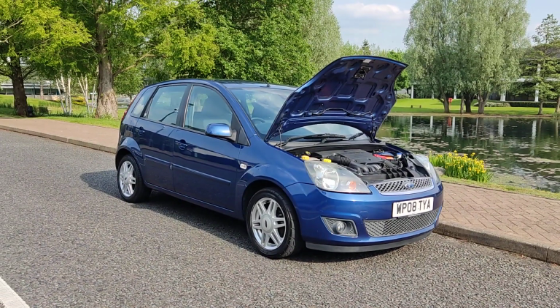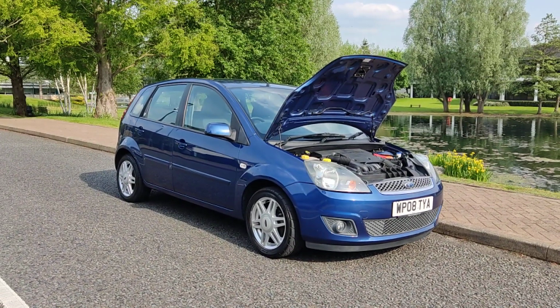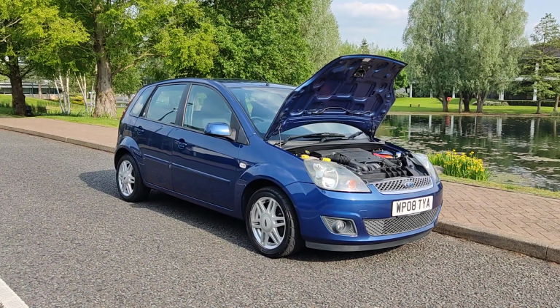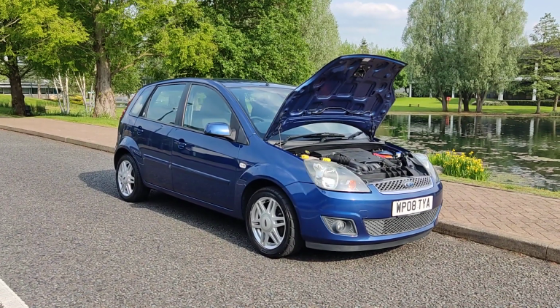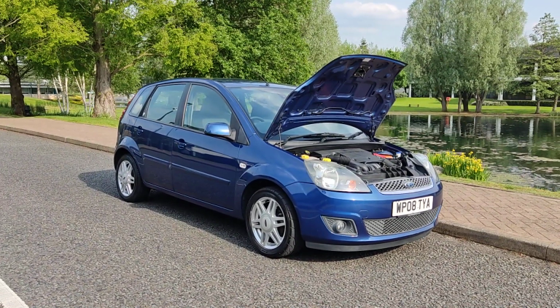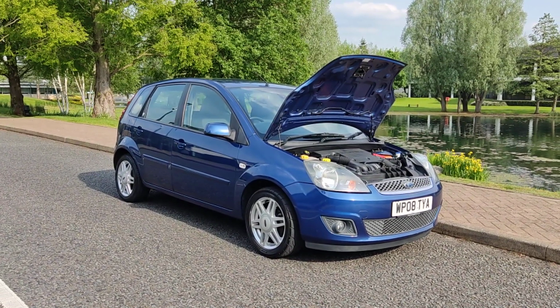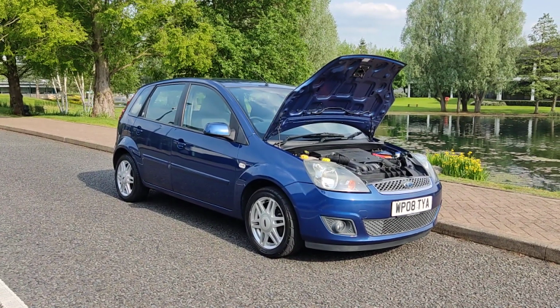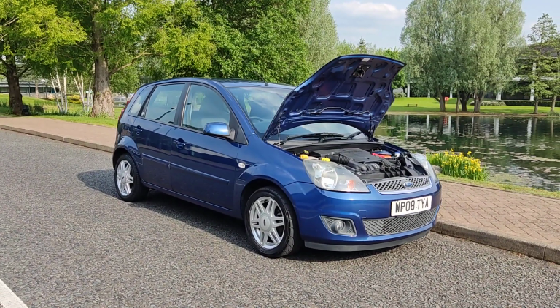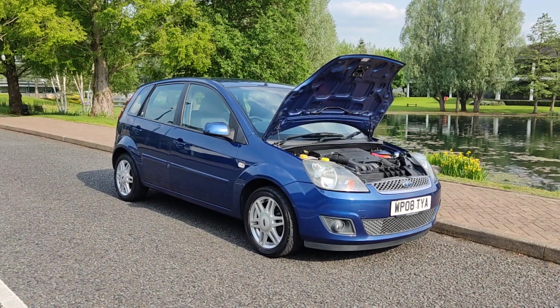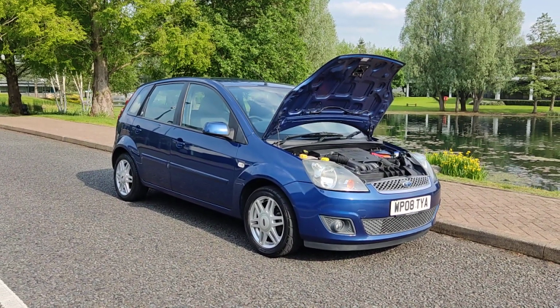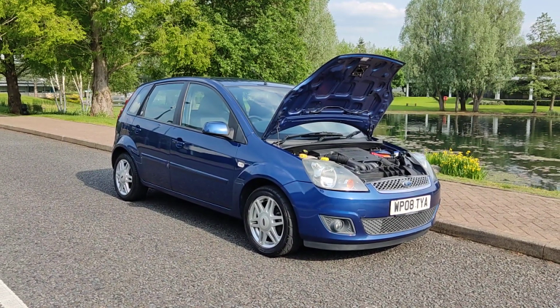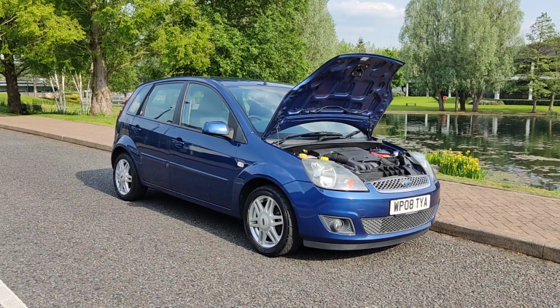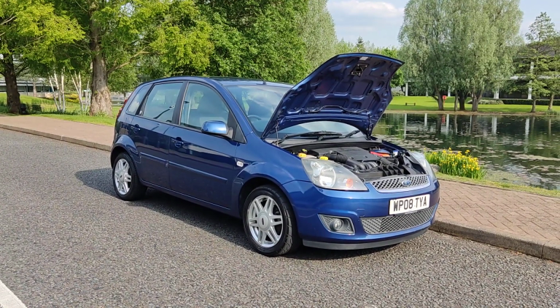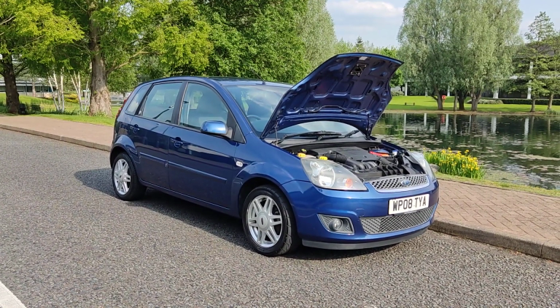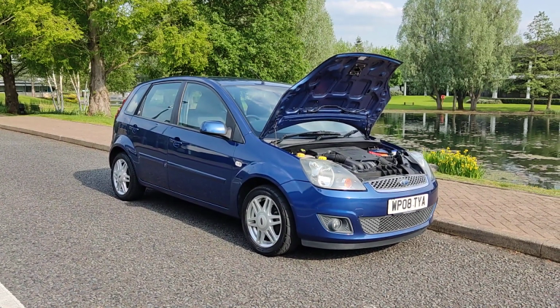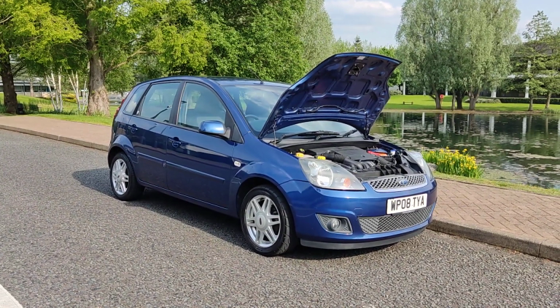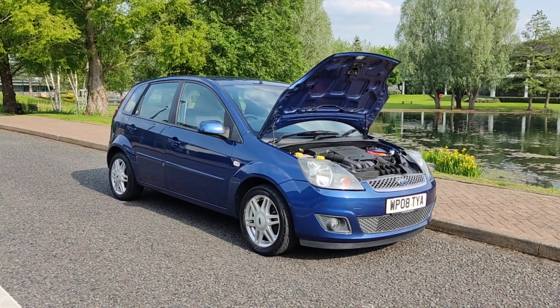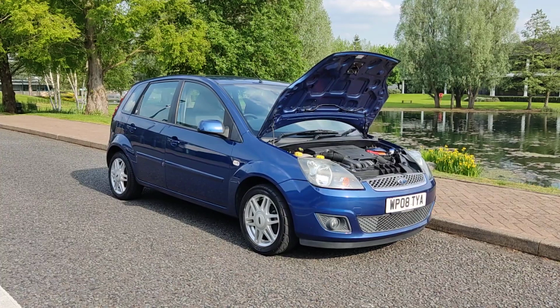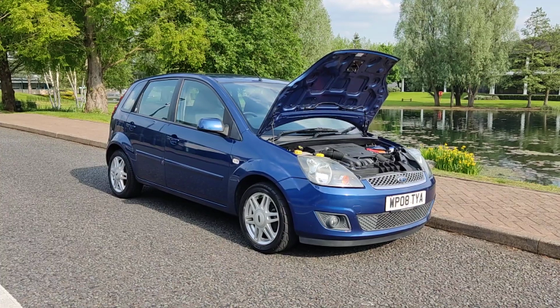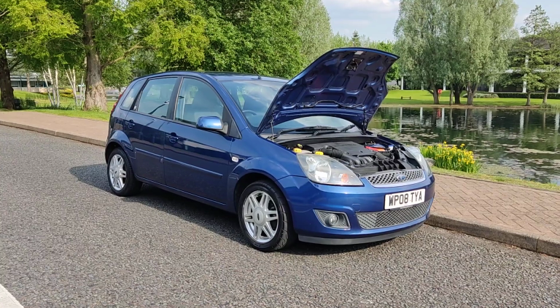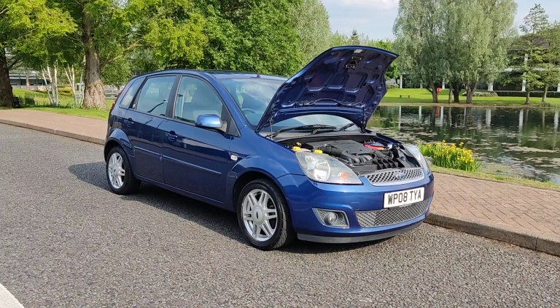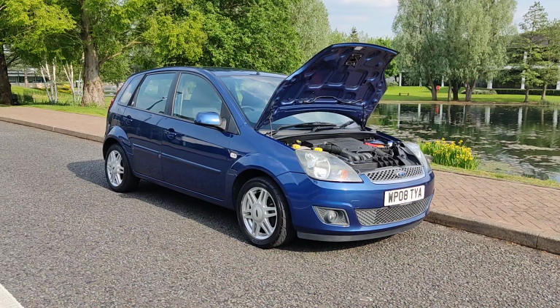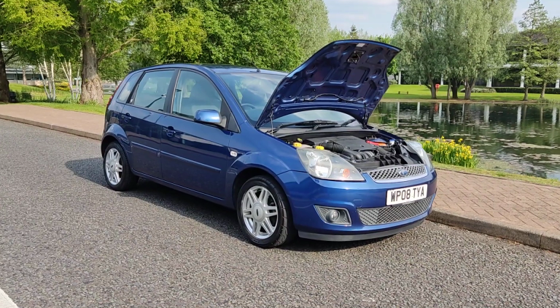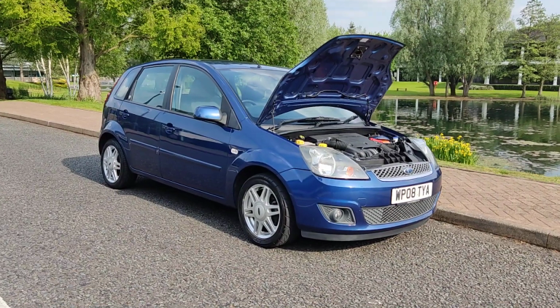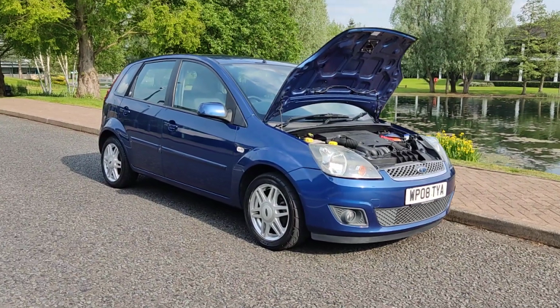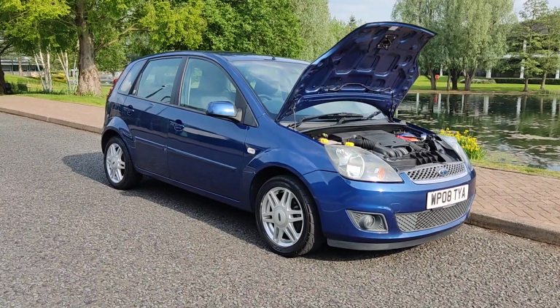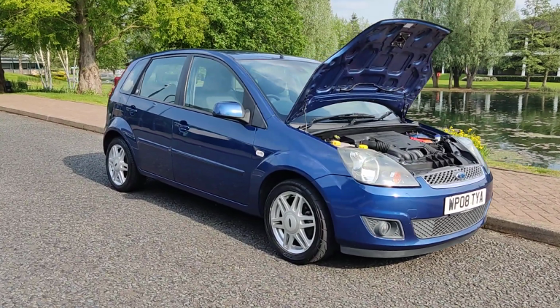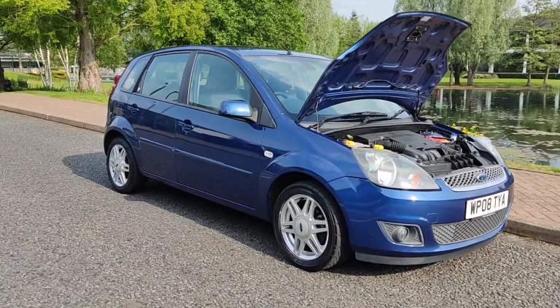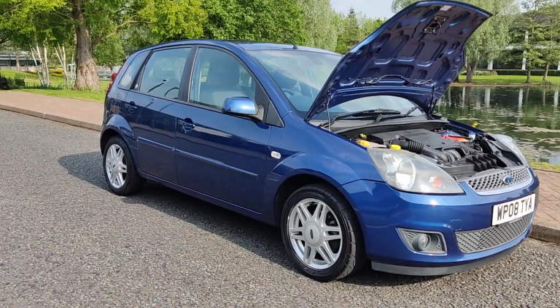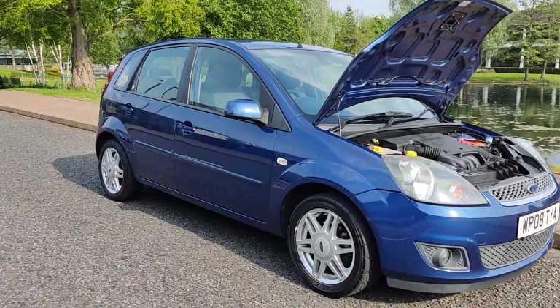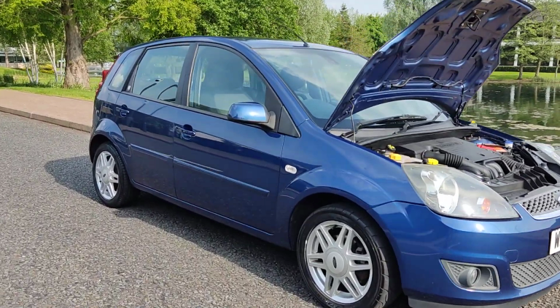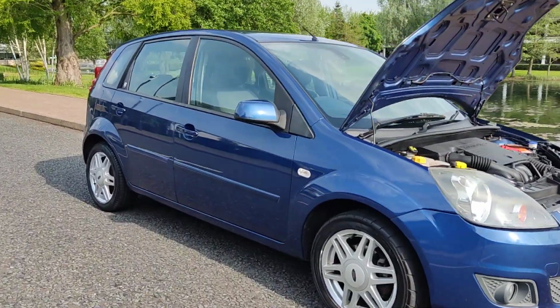Clean car inside out, with a very smooth drive. I'll show you the interiors now.